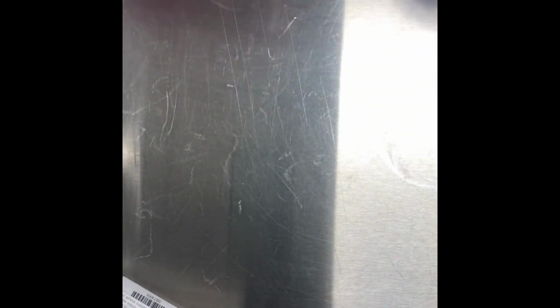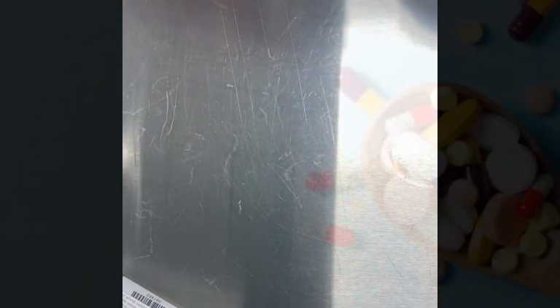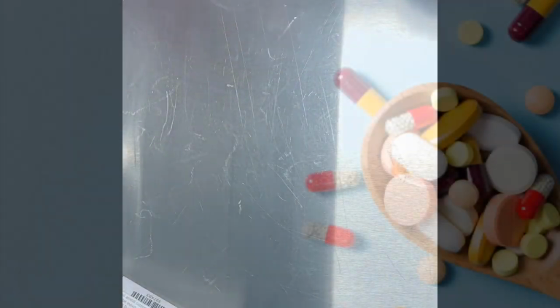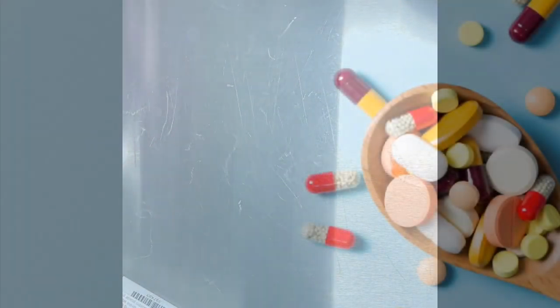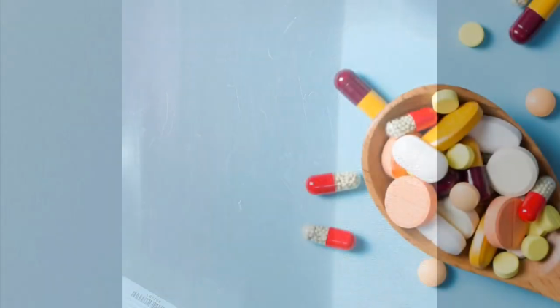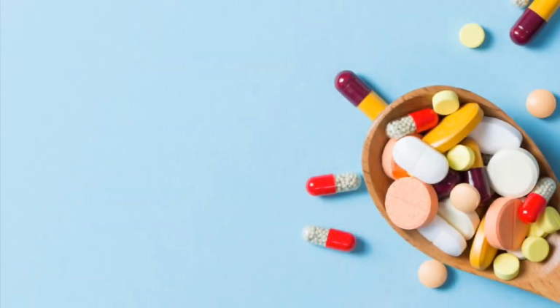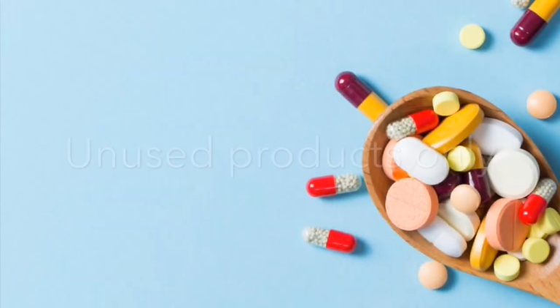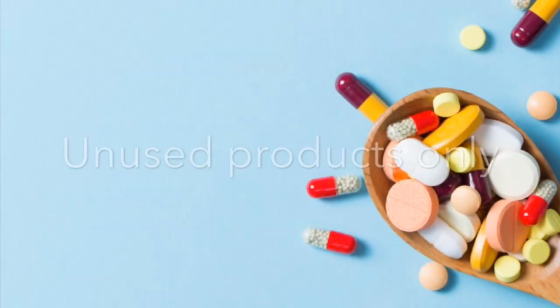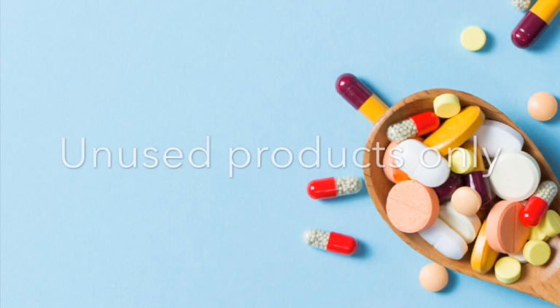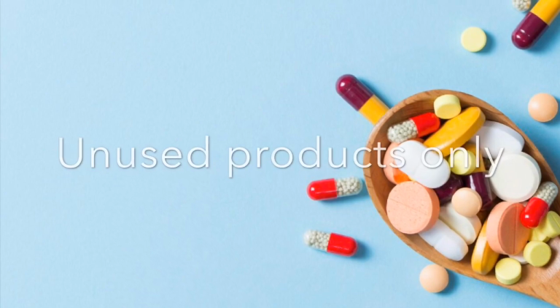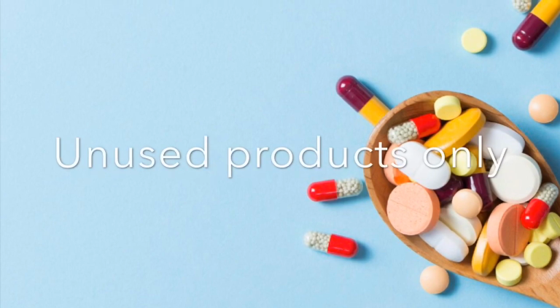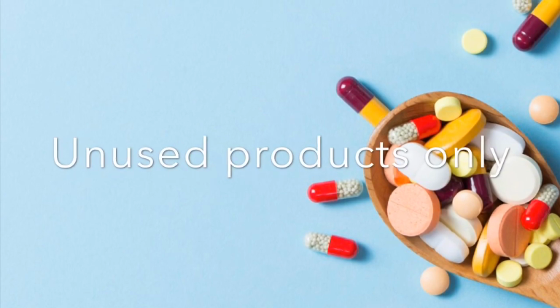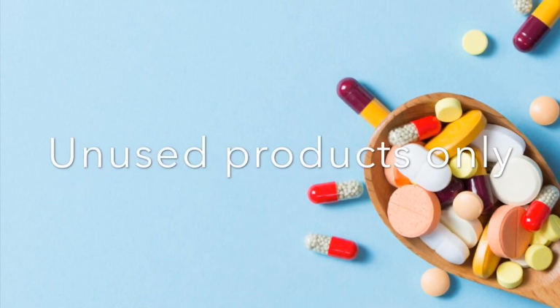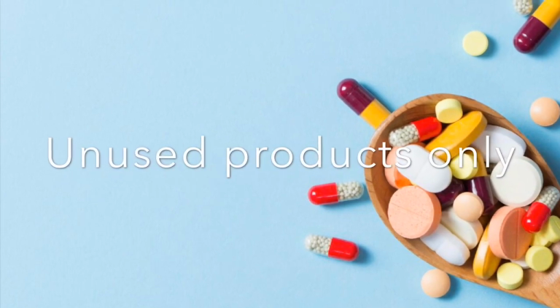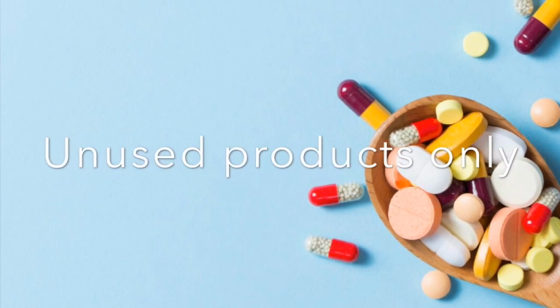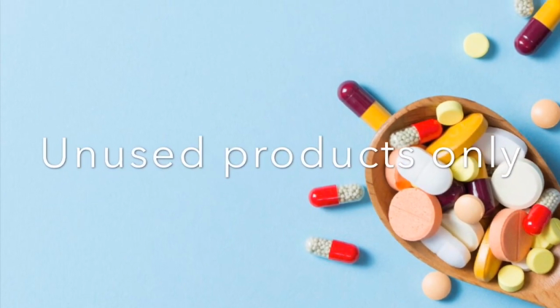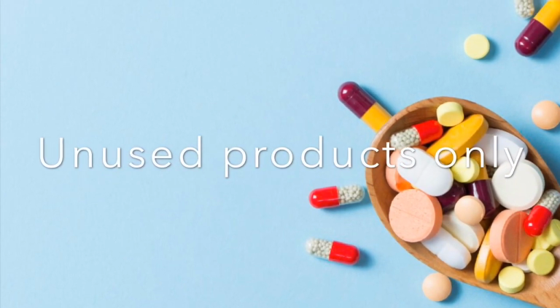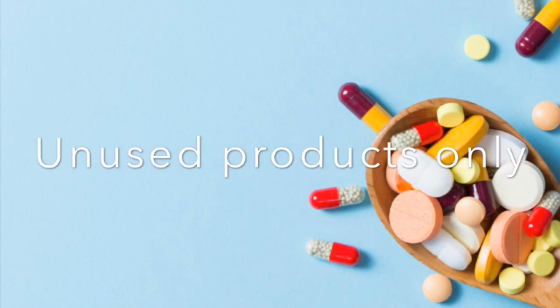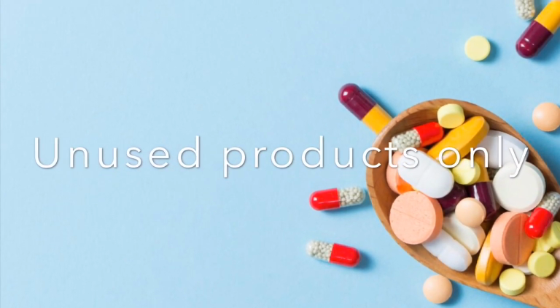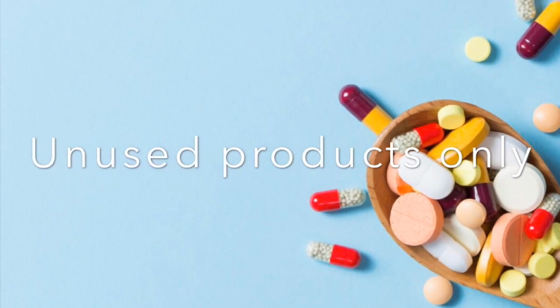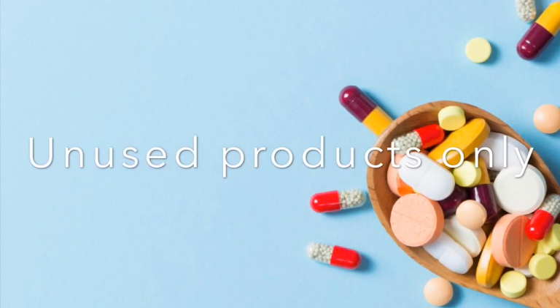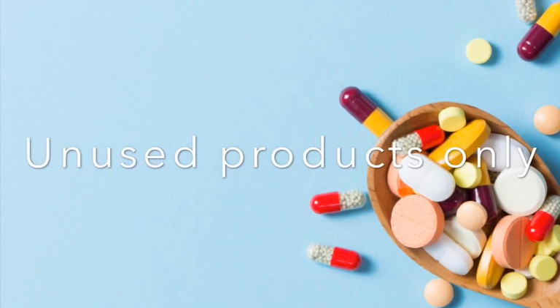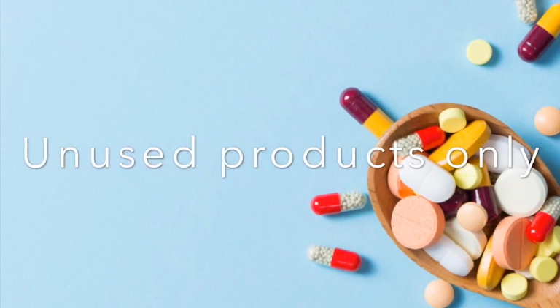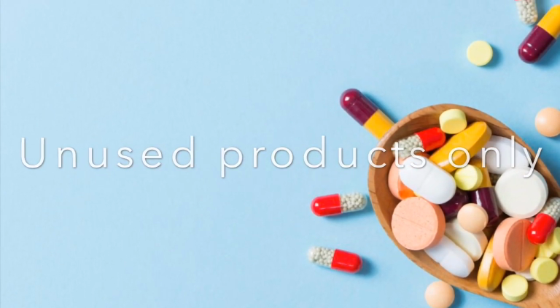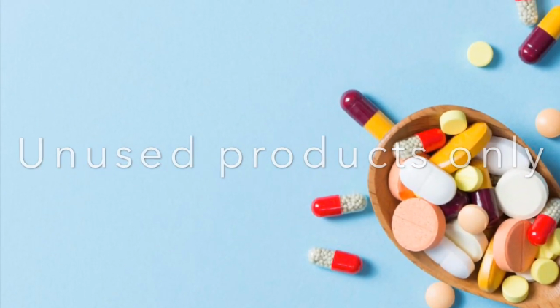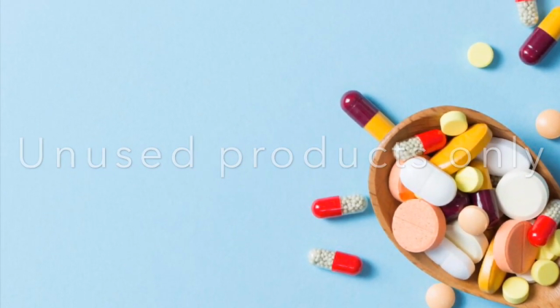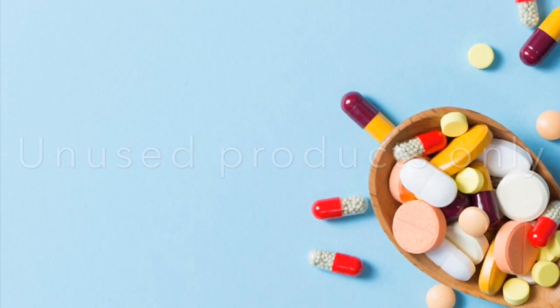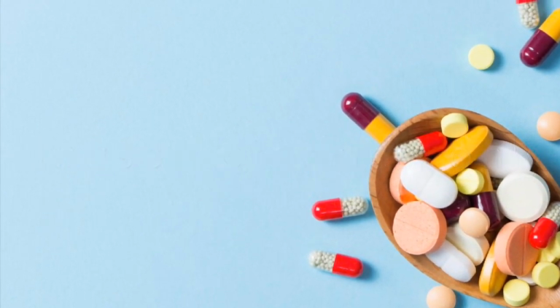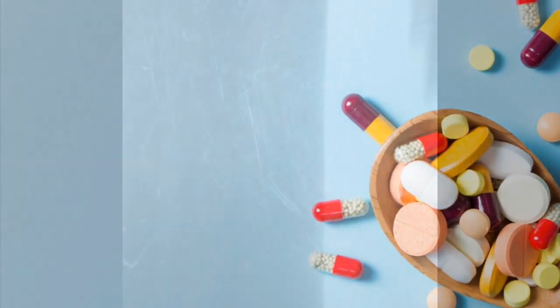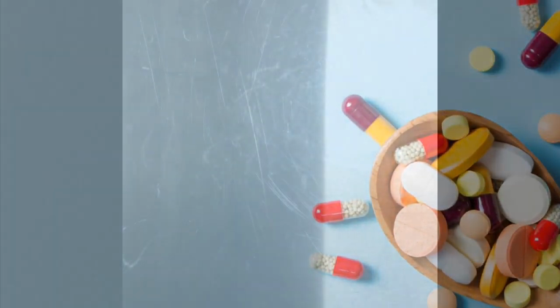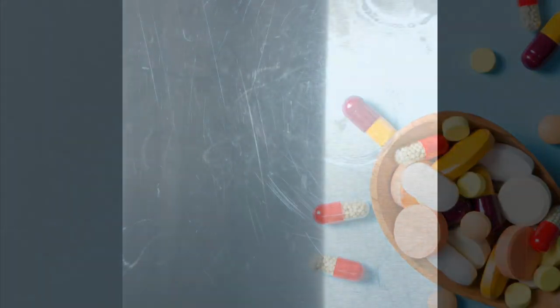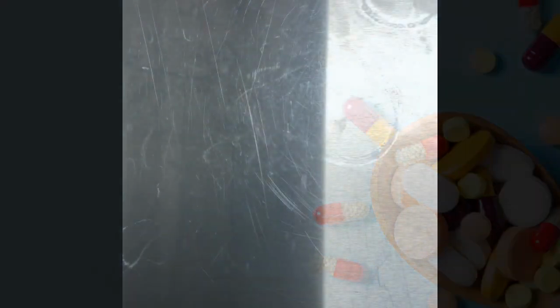So why do we tamper proof? So unused products only get dispensed from pharmacy, and we know every time.